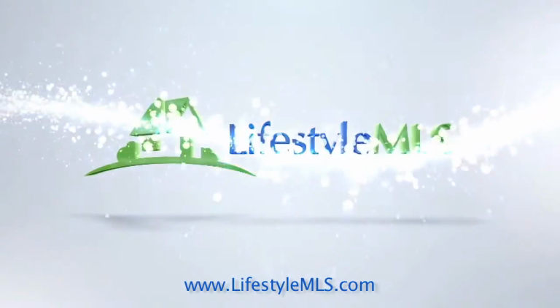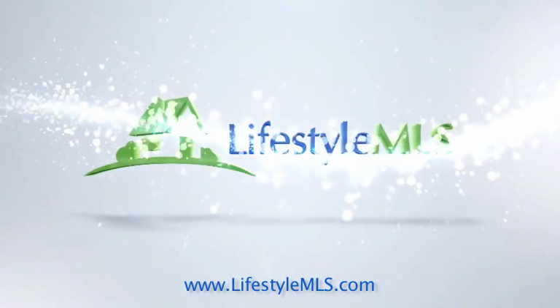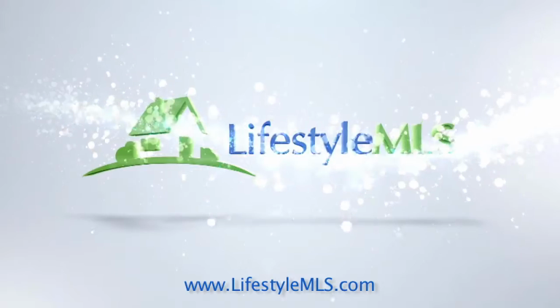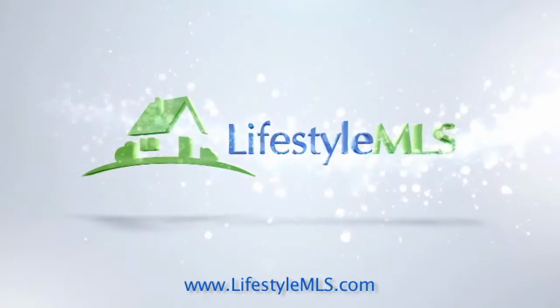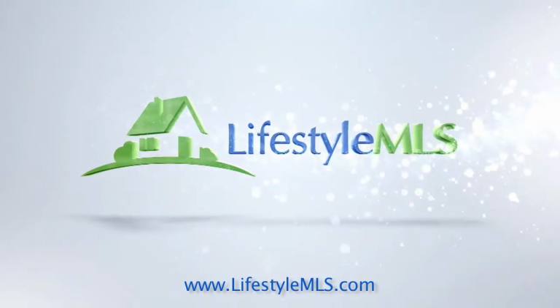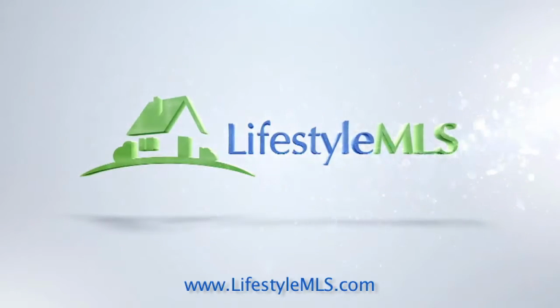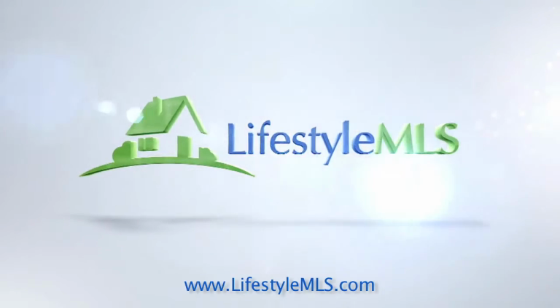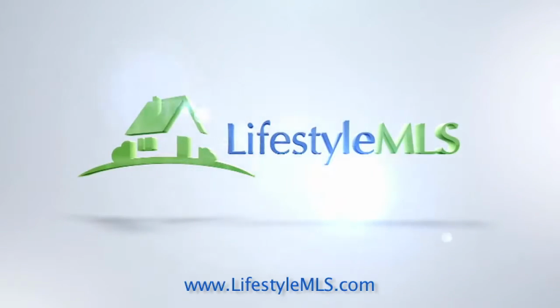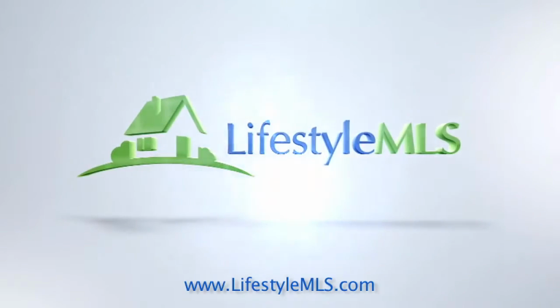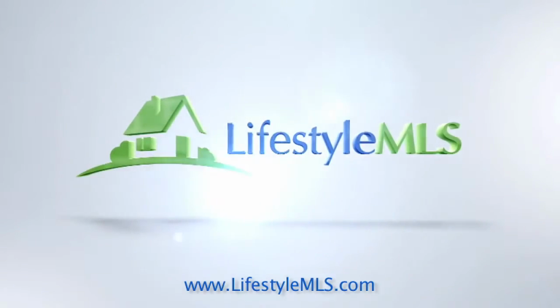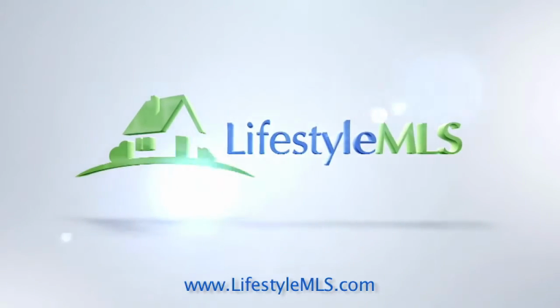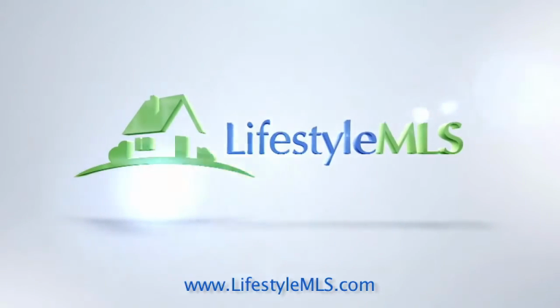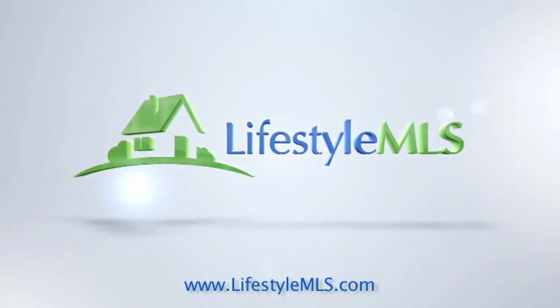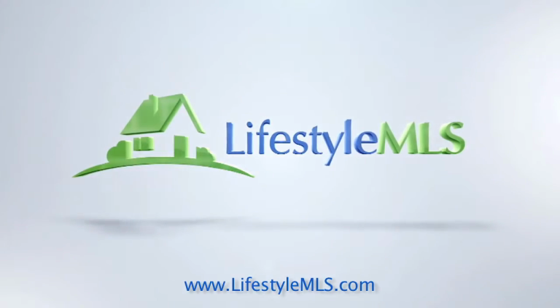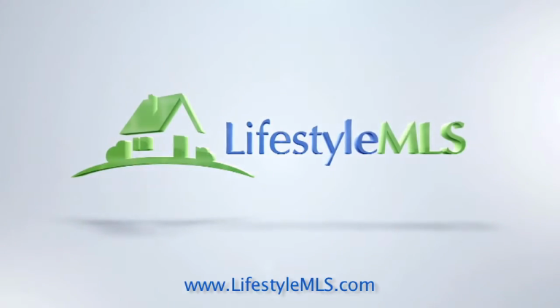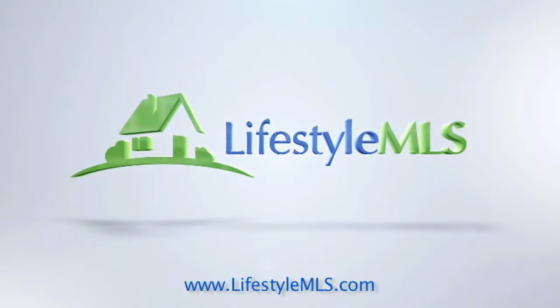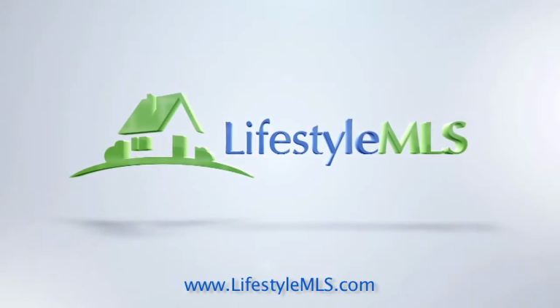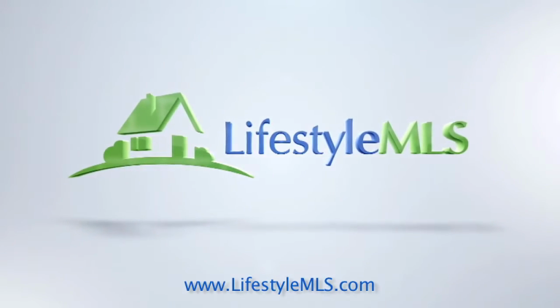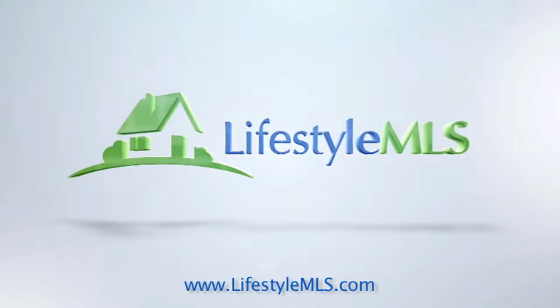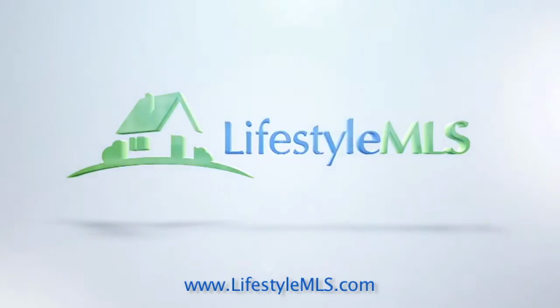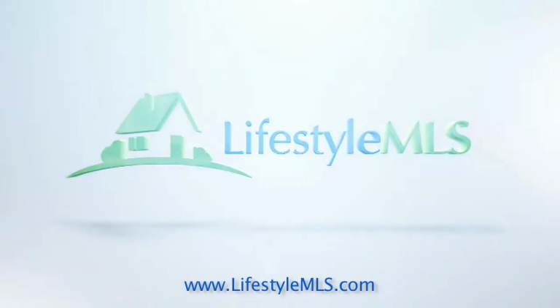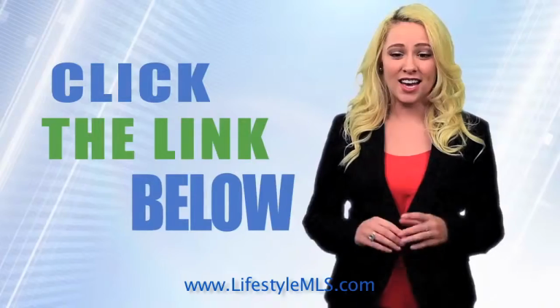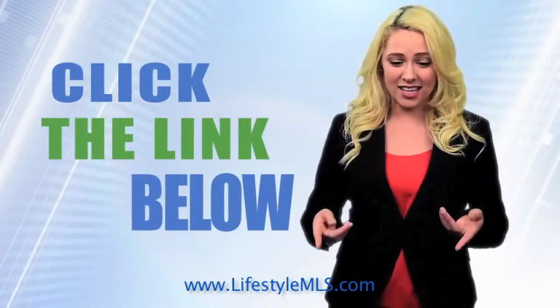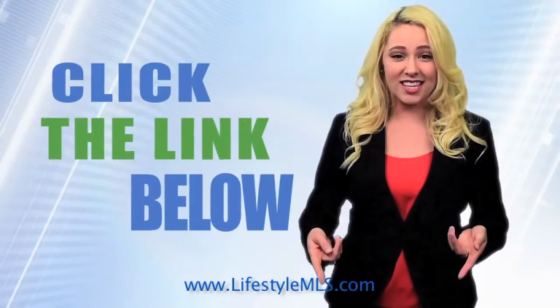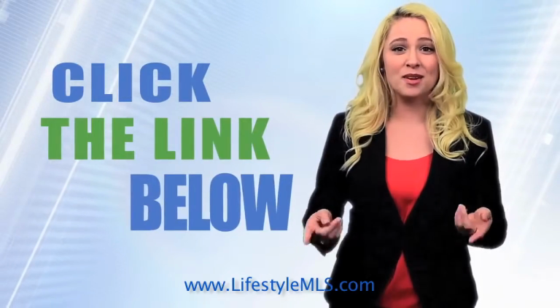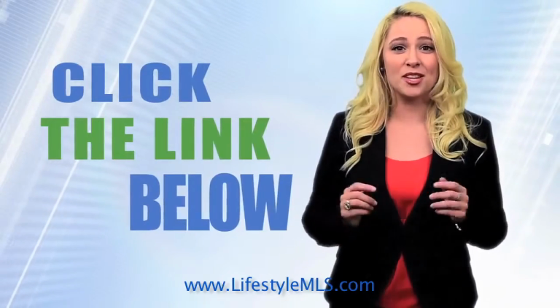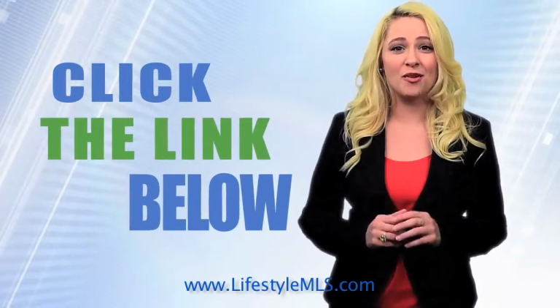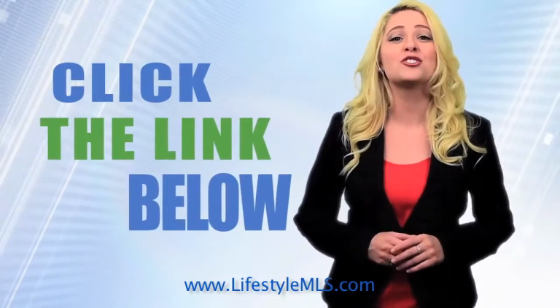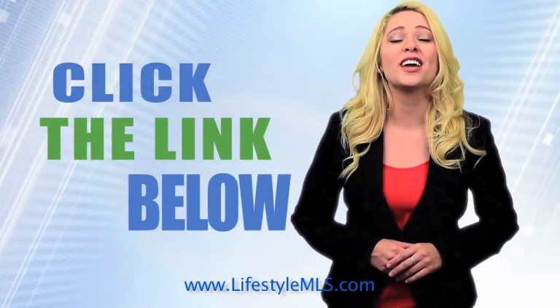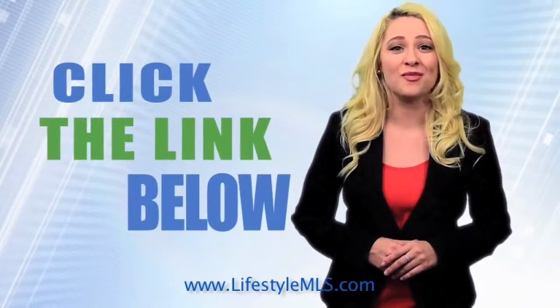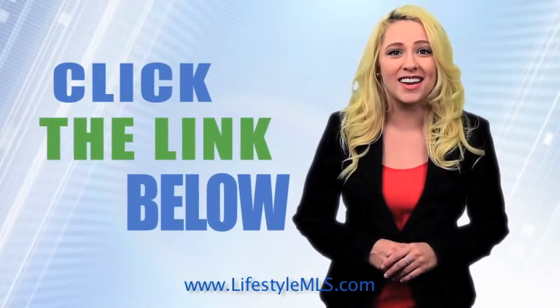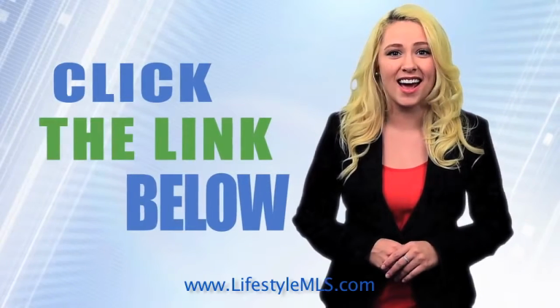Lifestyle MLS — a better way to find the perfect home for you. Click the link below and try it right now!